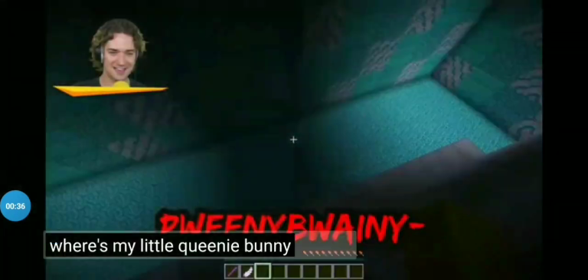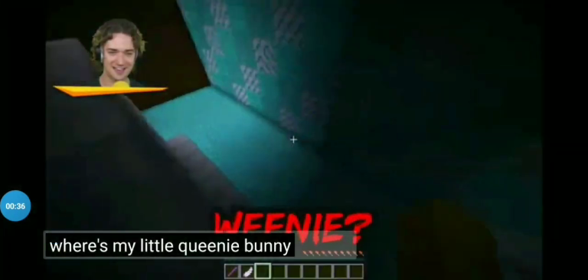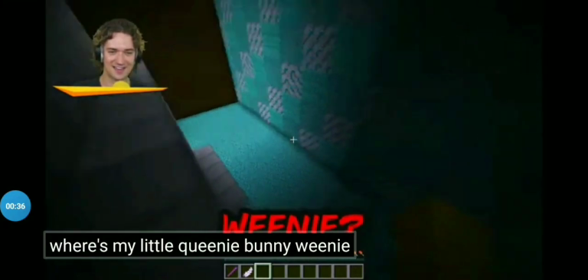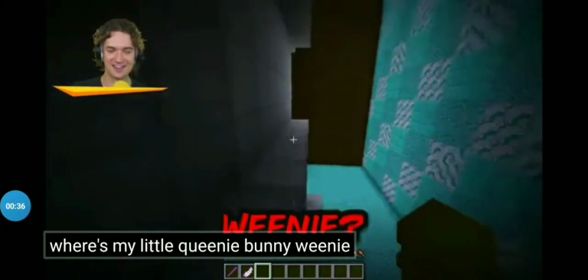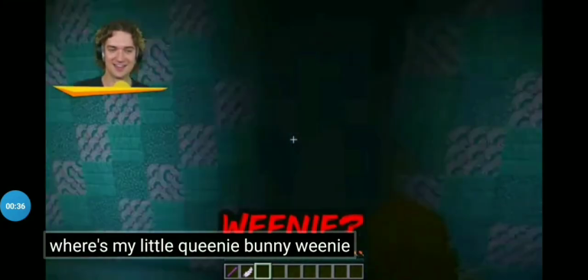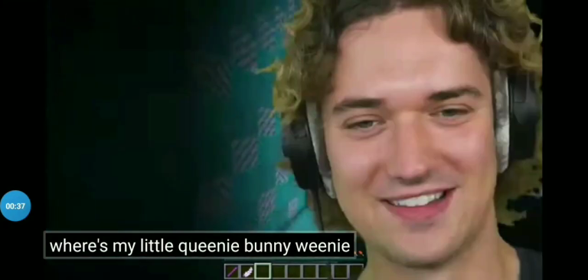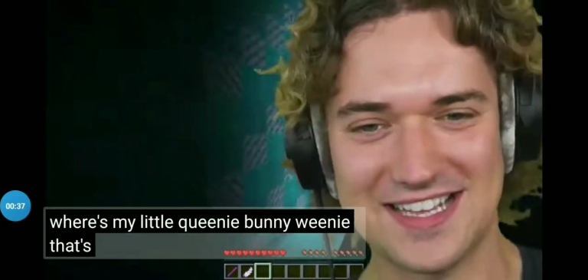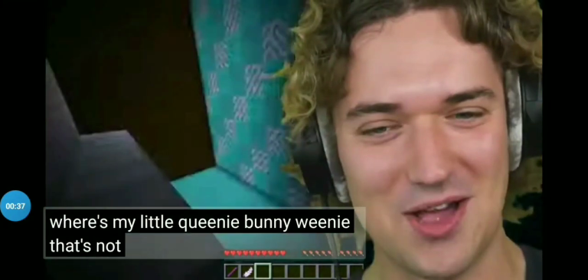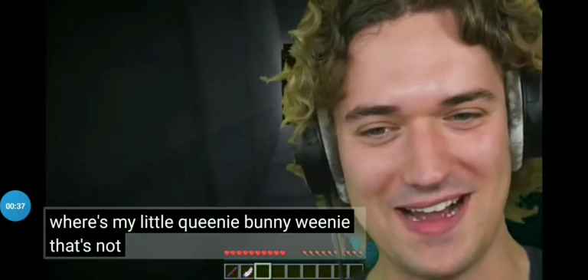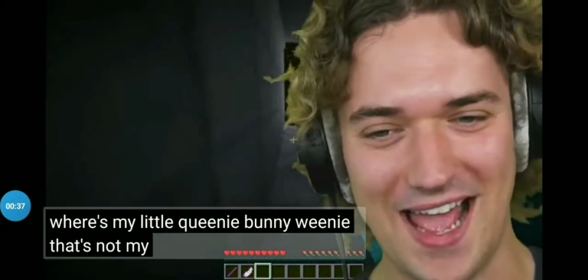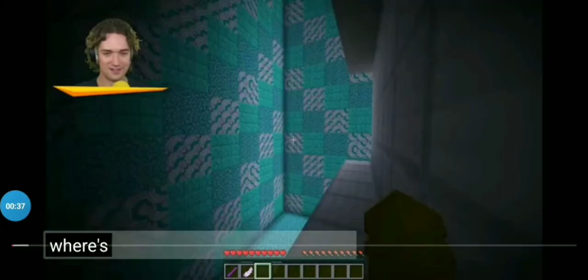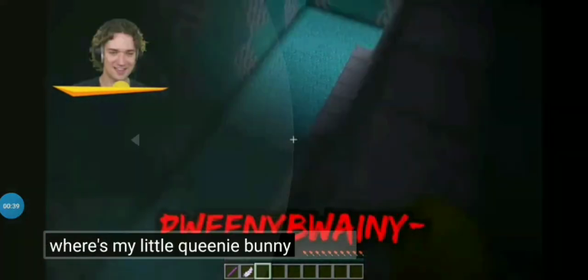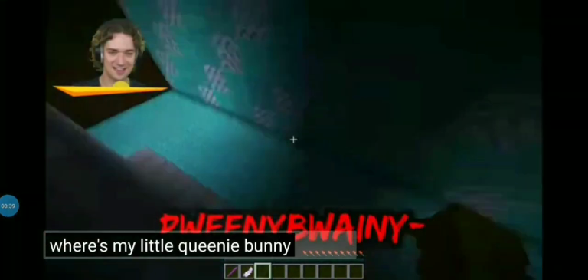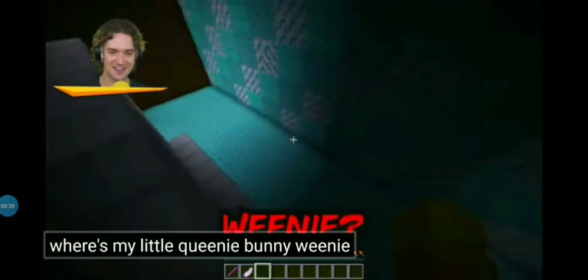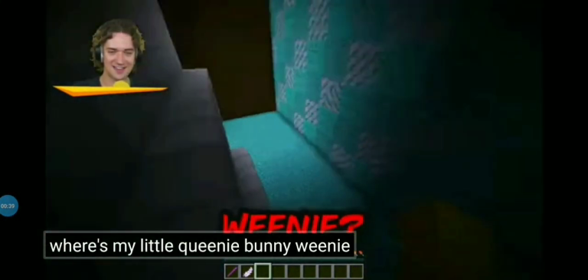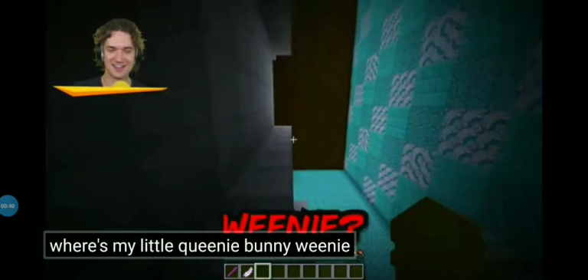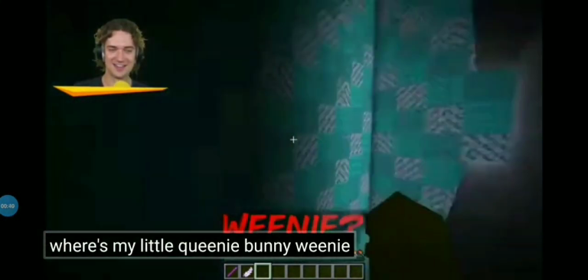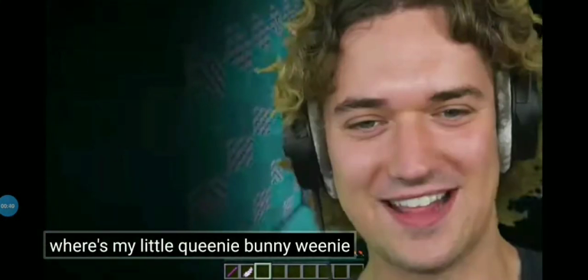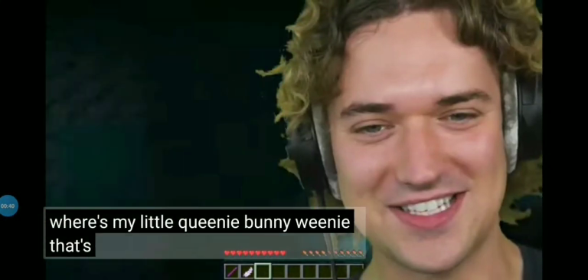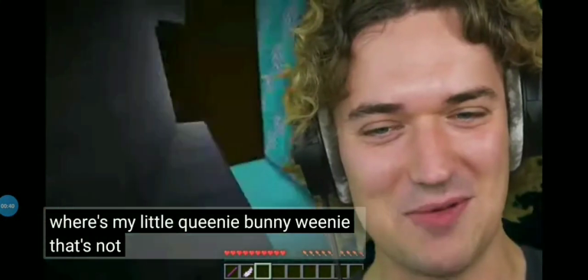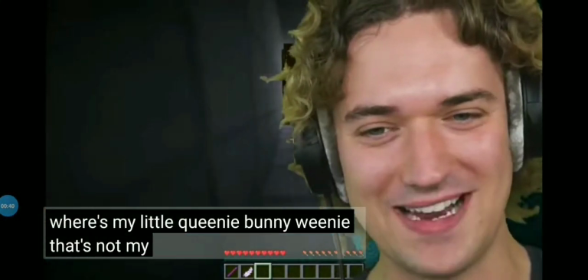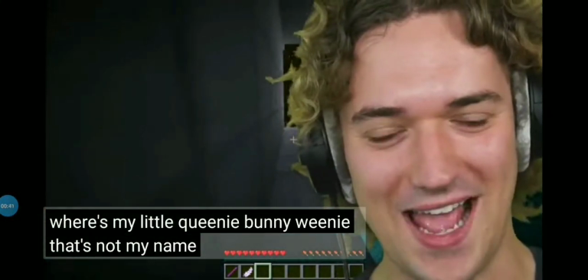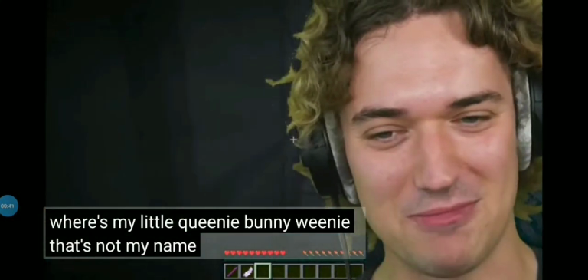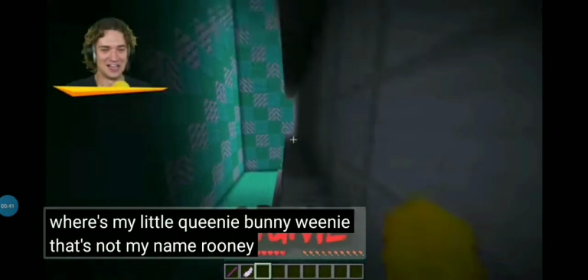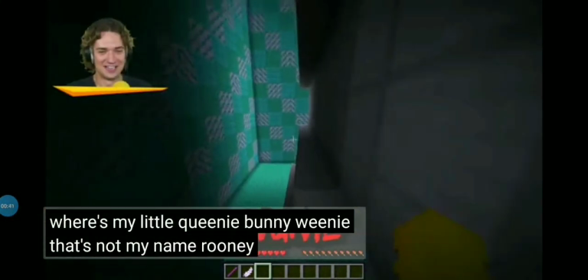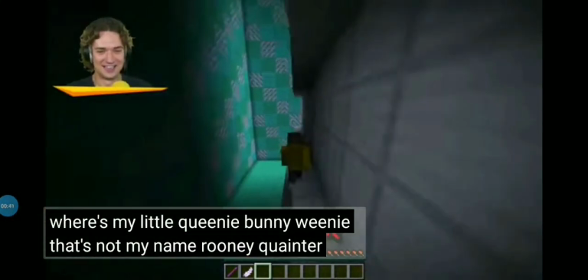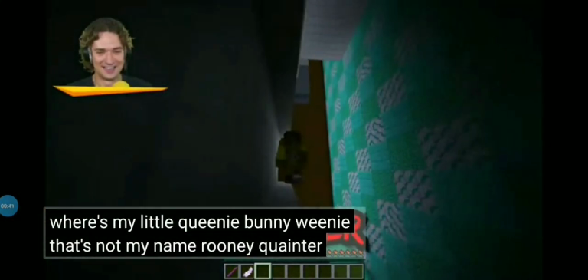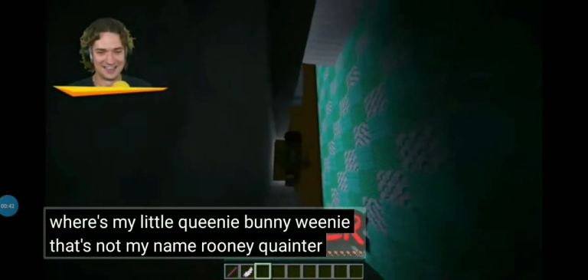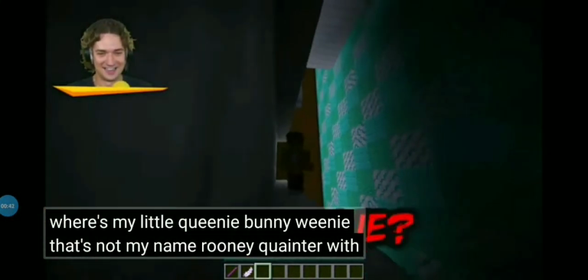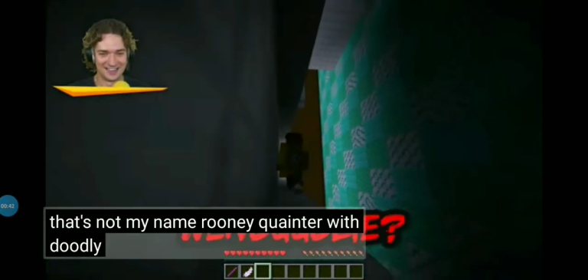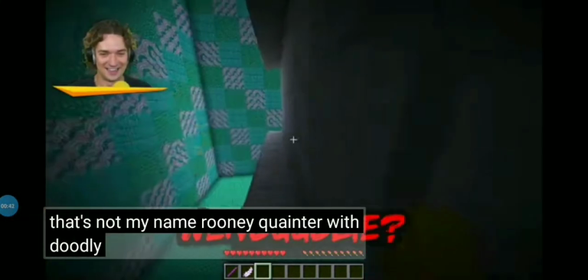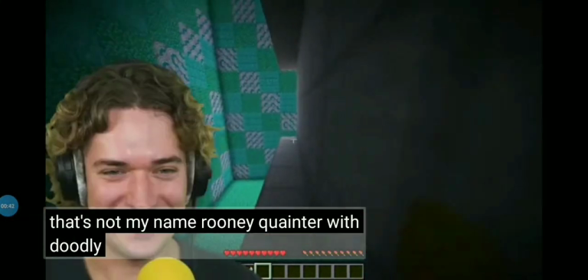Weenie weenie, that's not my name. Weenie weenie, that's not my name. Weenie quainer with doodly.